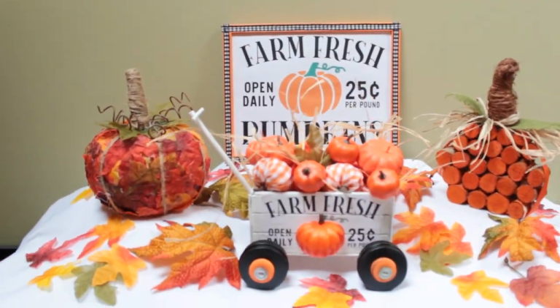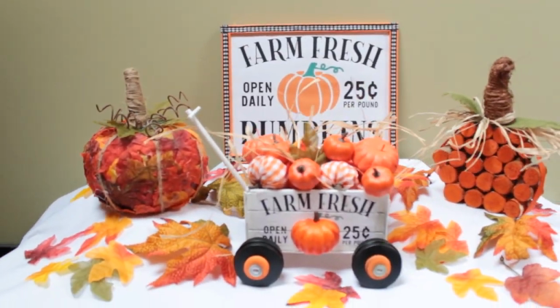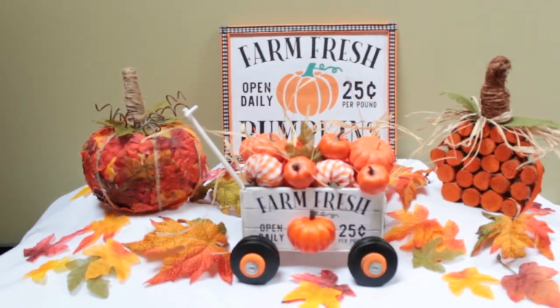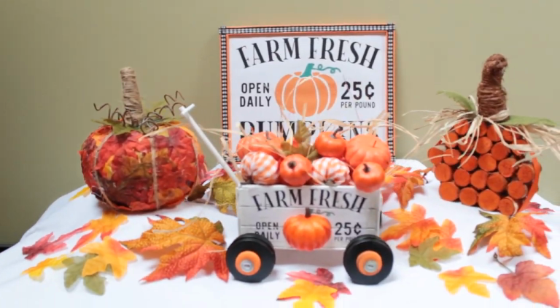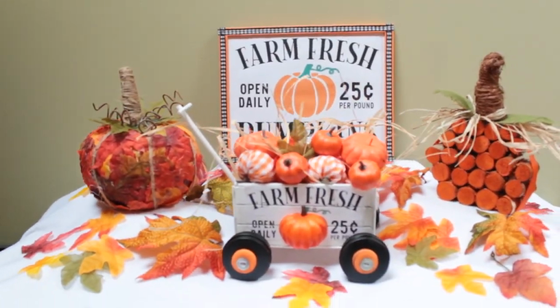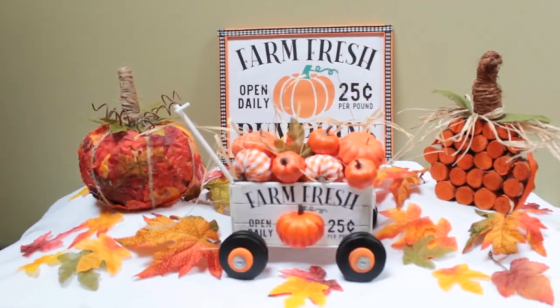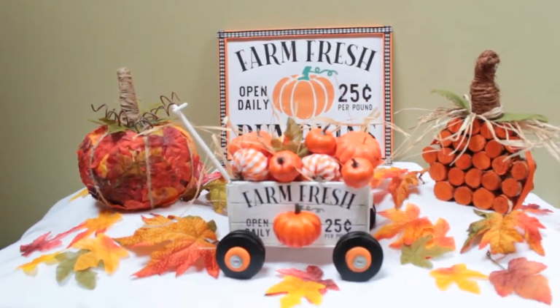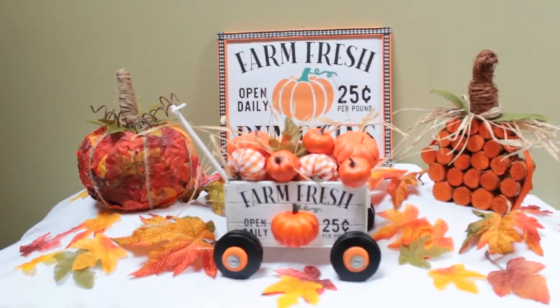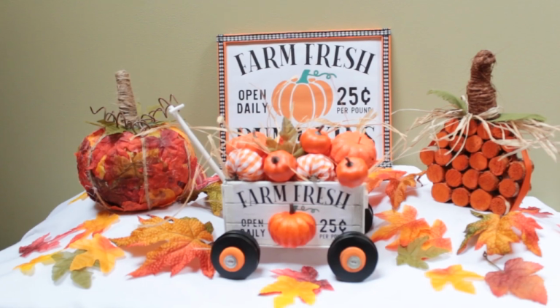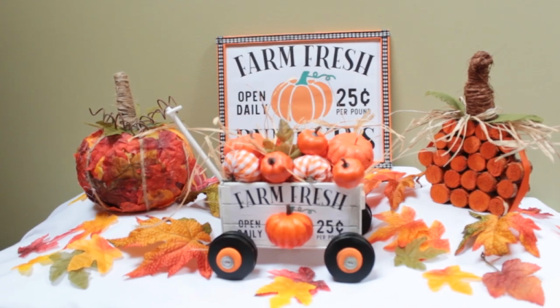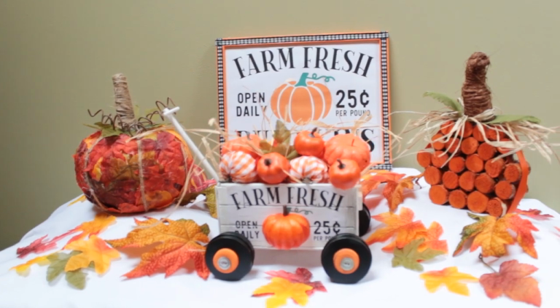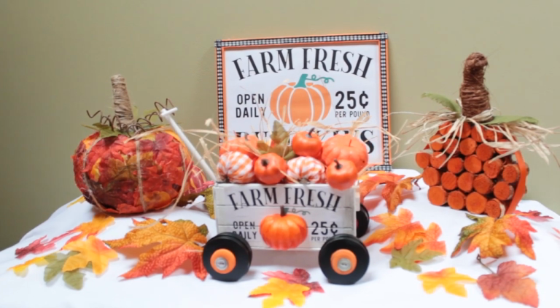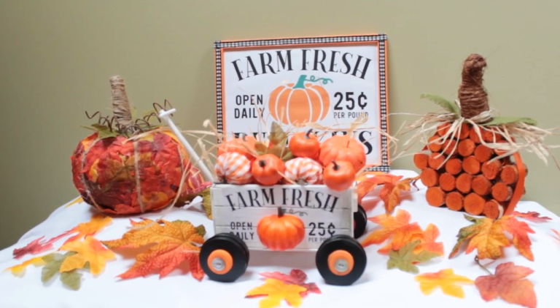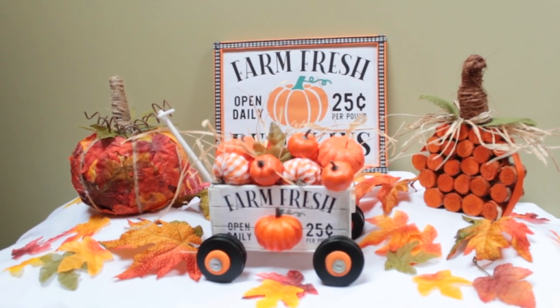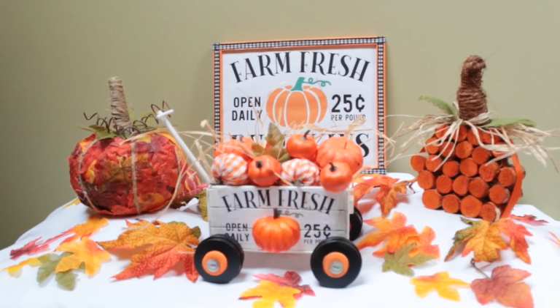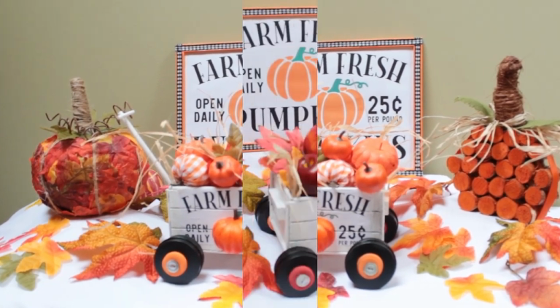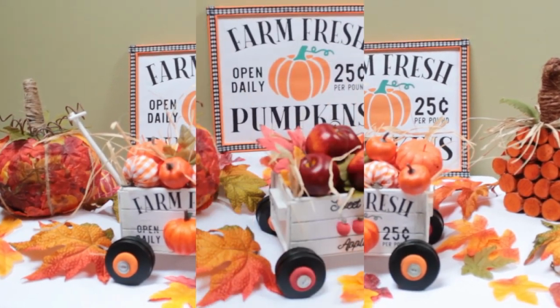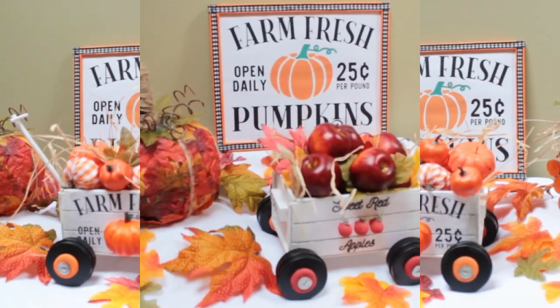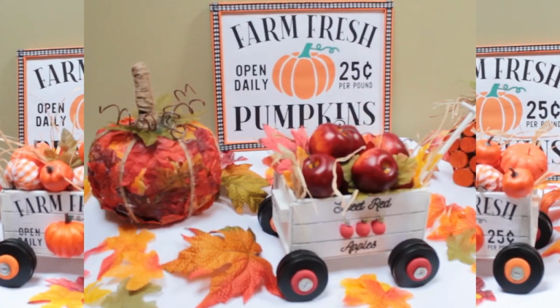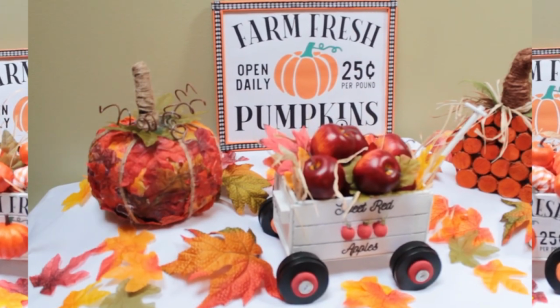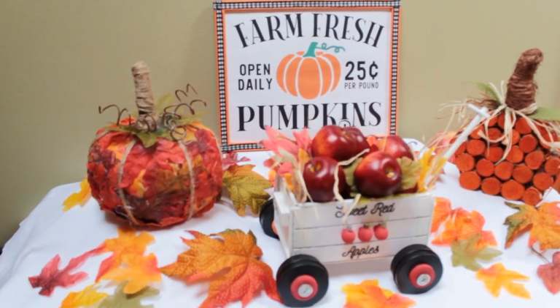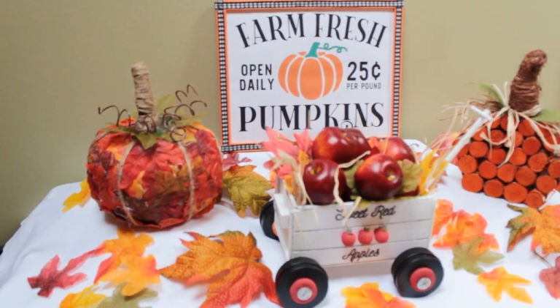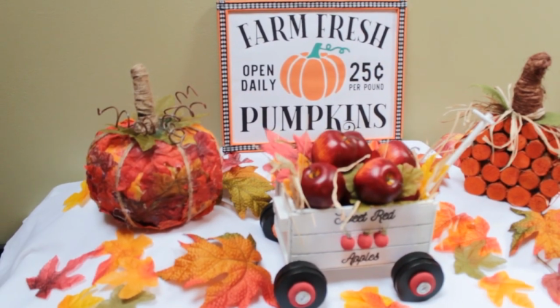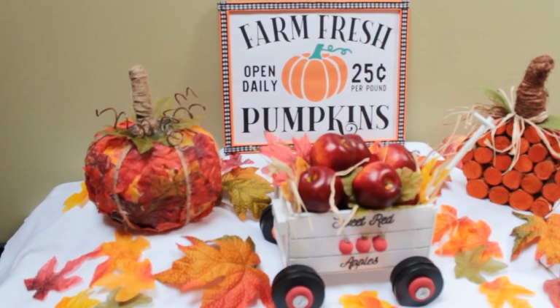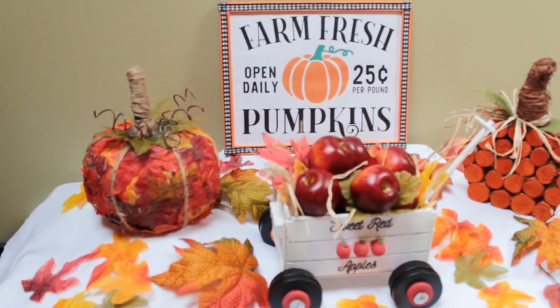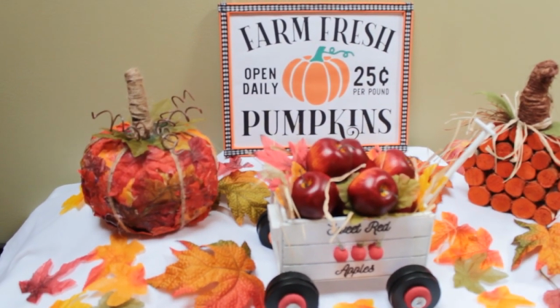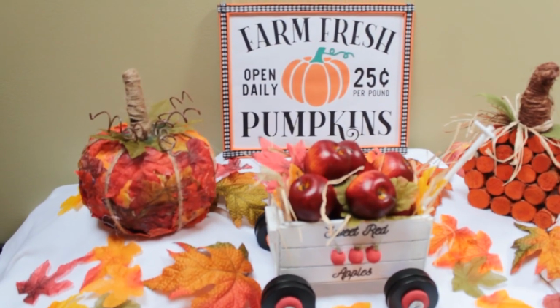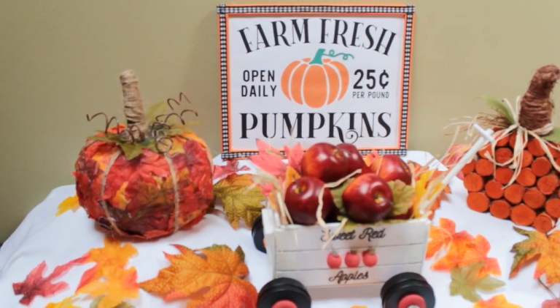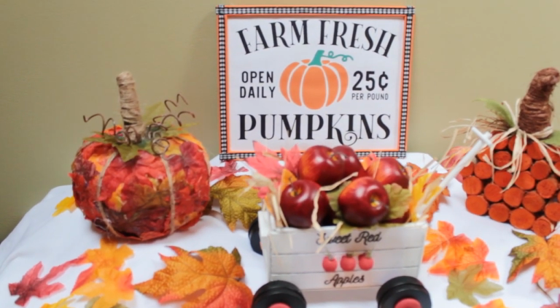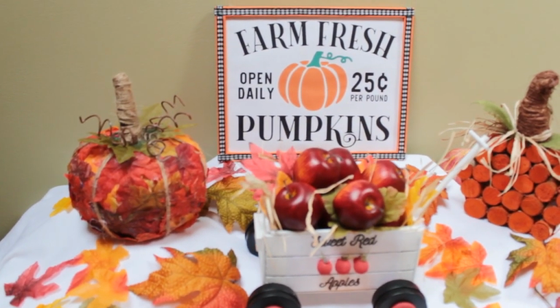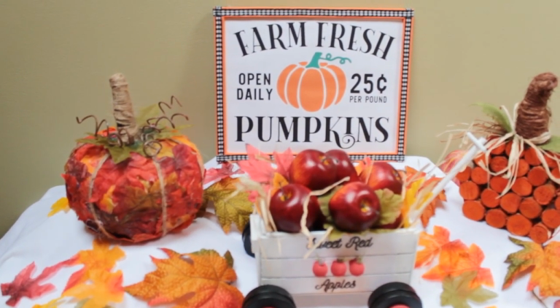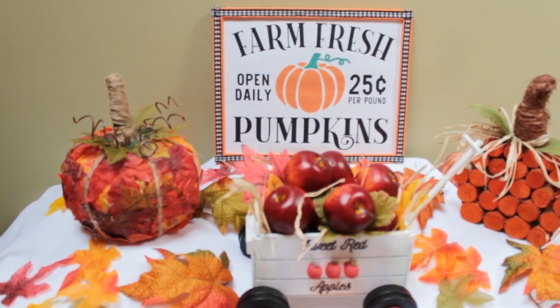Hey, it's Laurie. Thanks for stopping by today. I made my projects with Dollar Tree supplies.